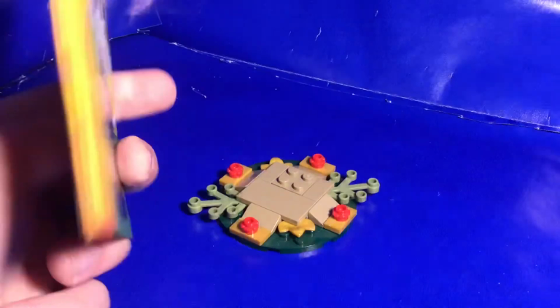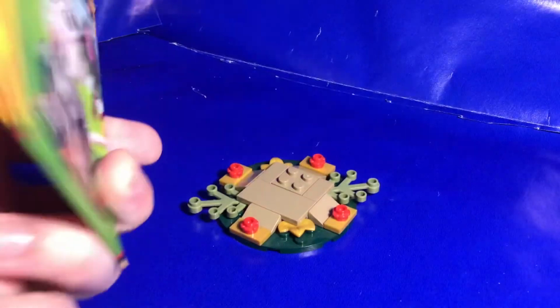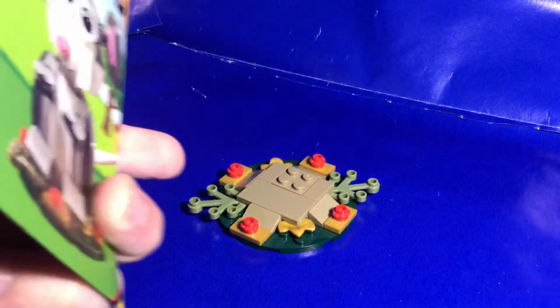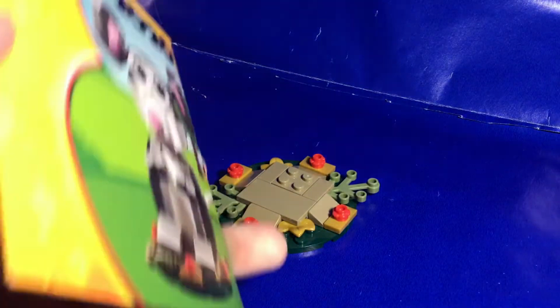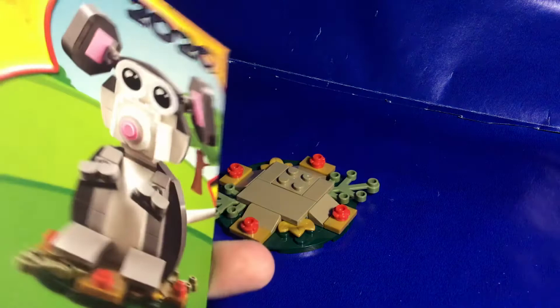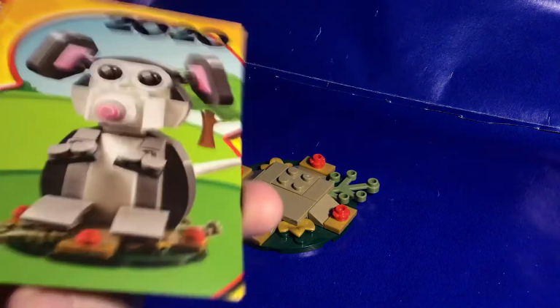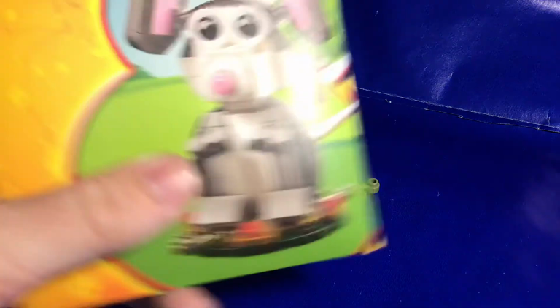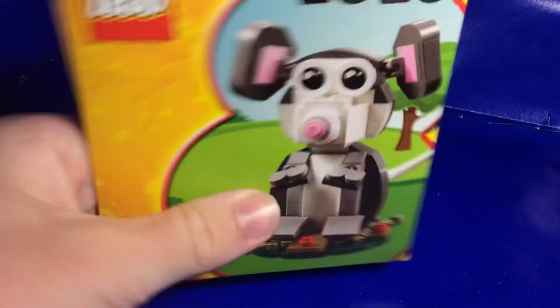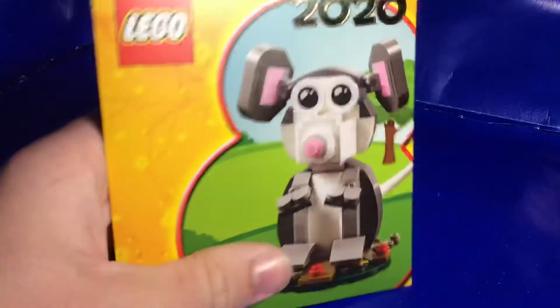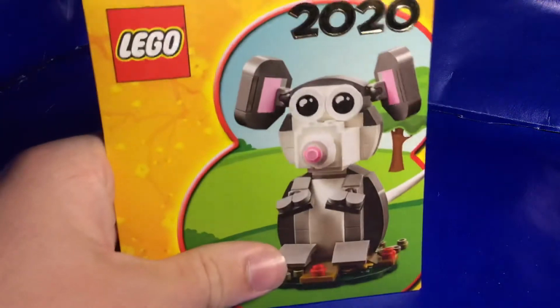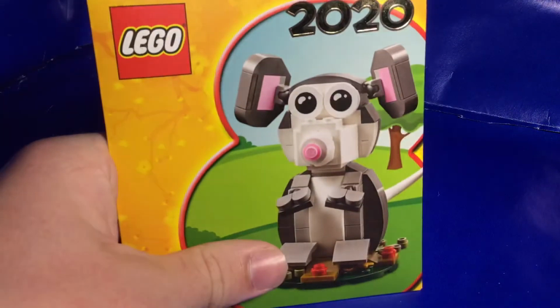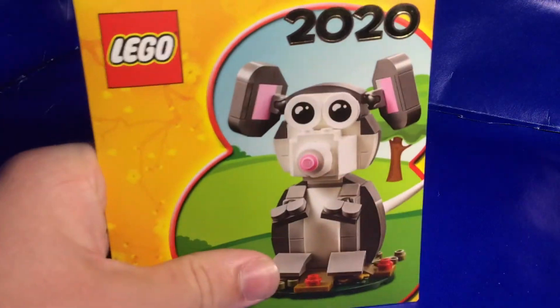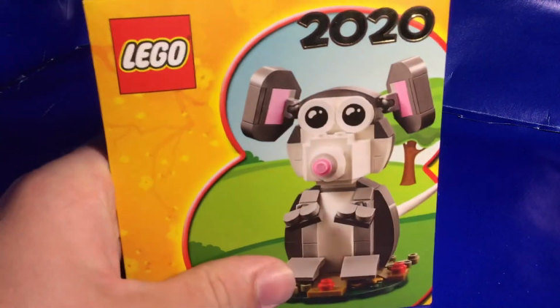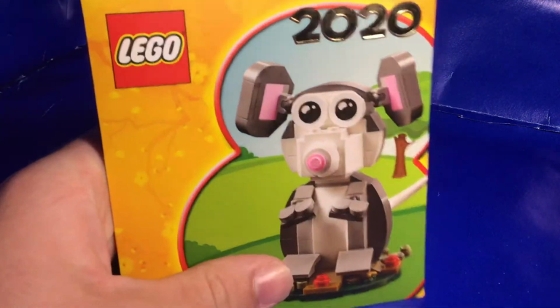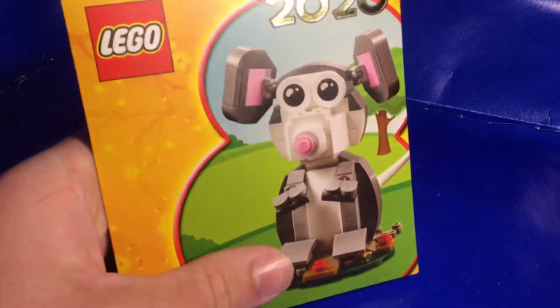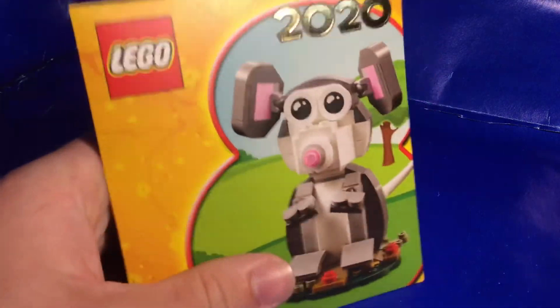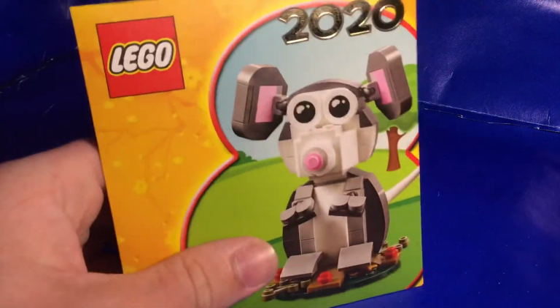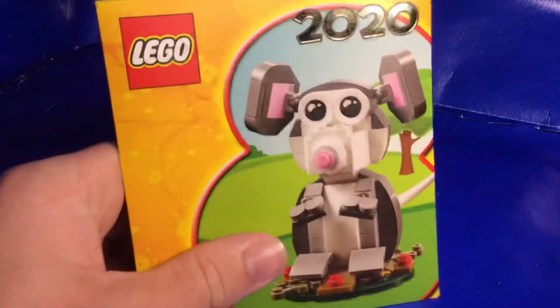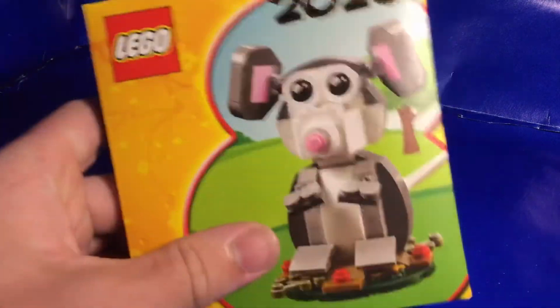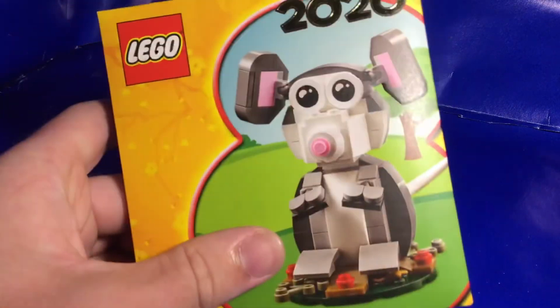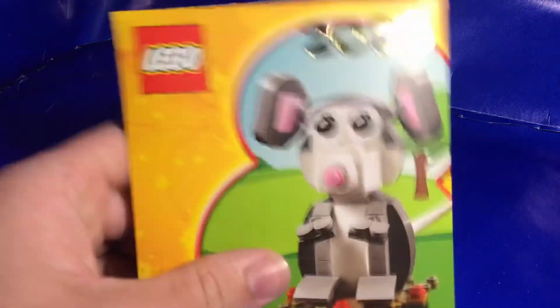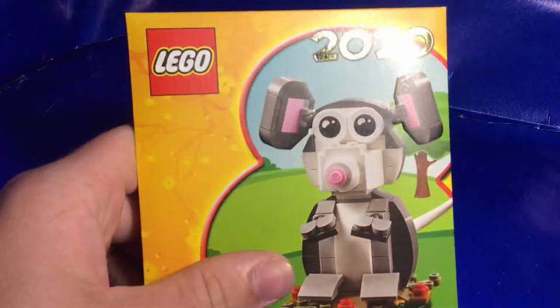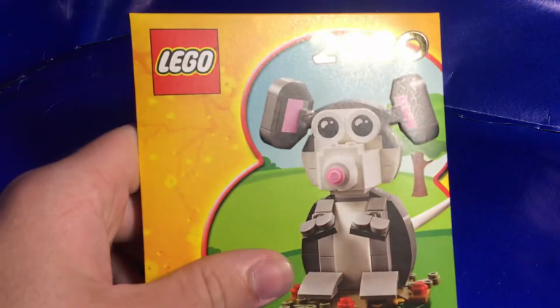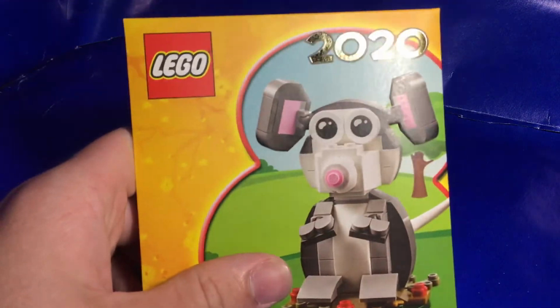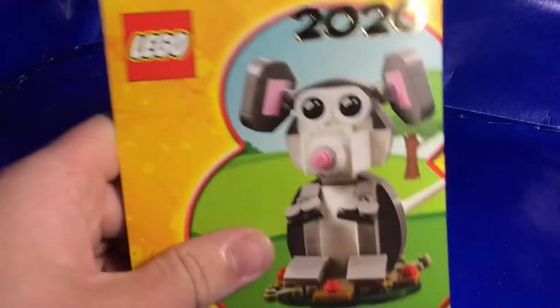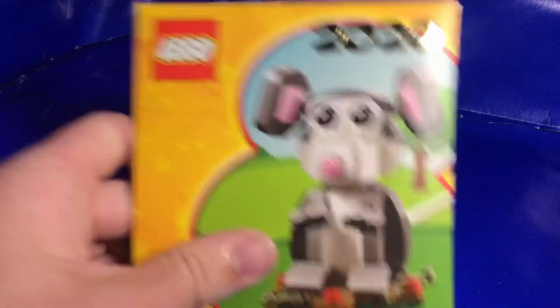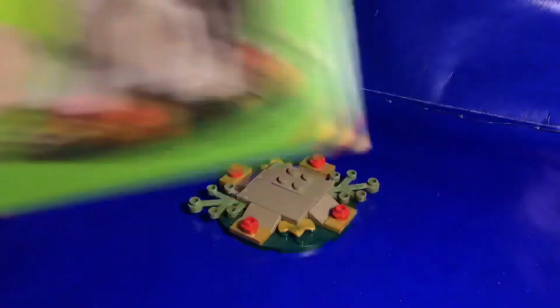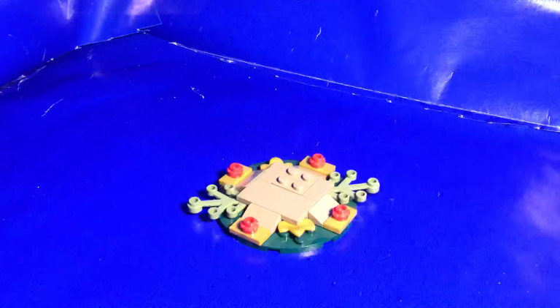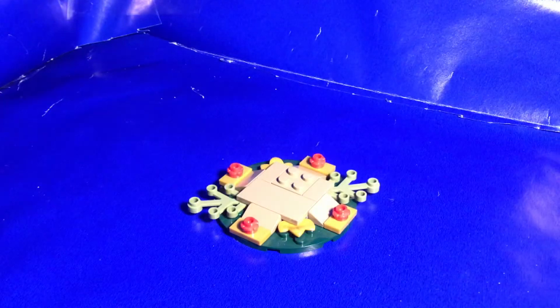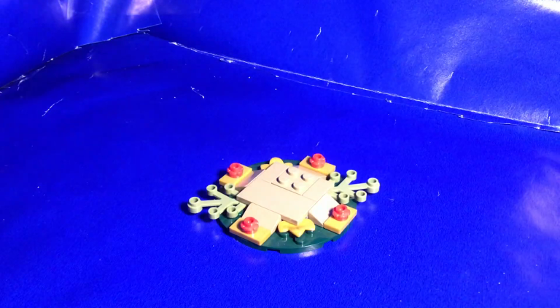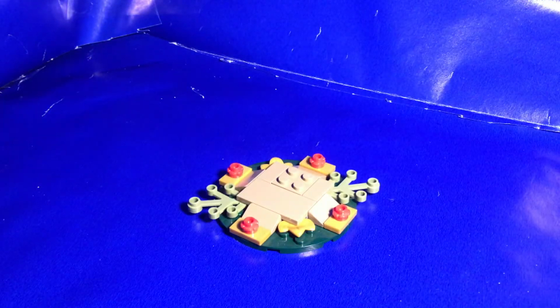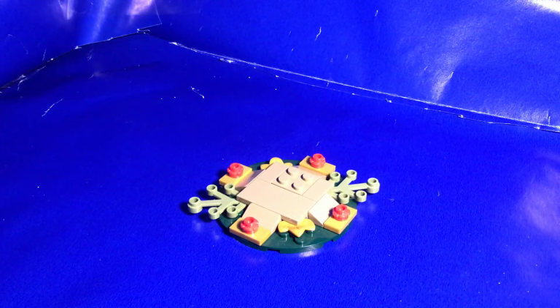On the front here, it's just the set with the year on it, so I don't know, but I think it's pretty cool for what it is.